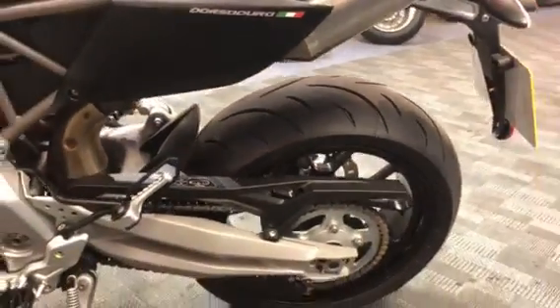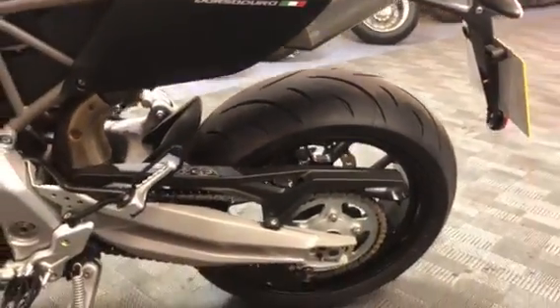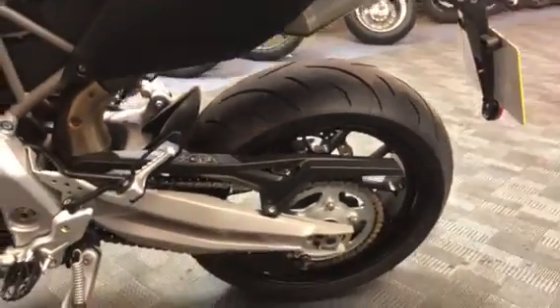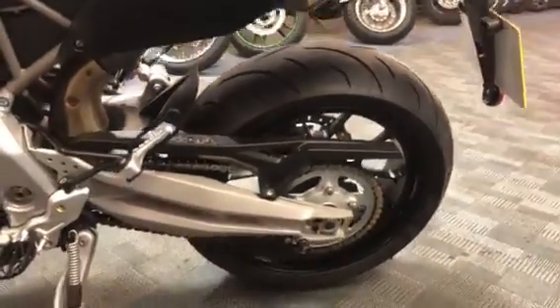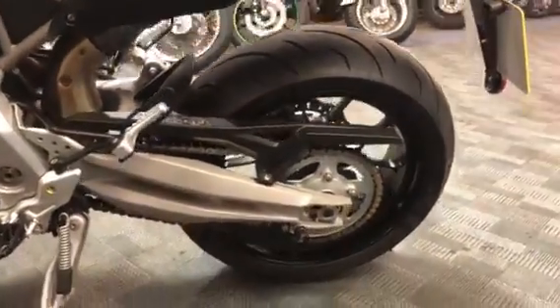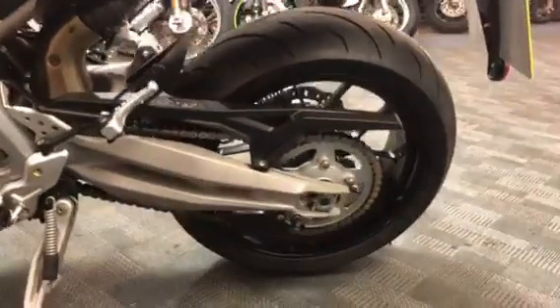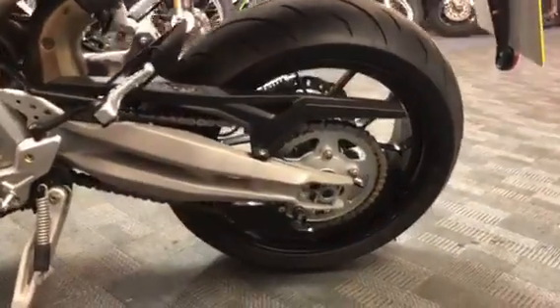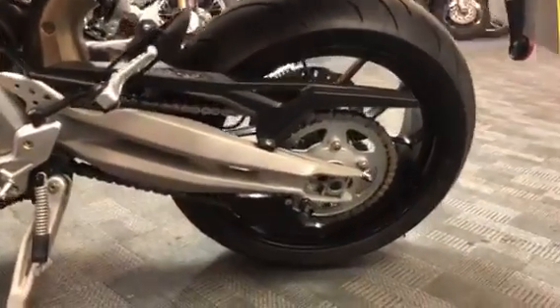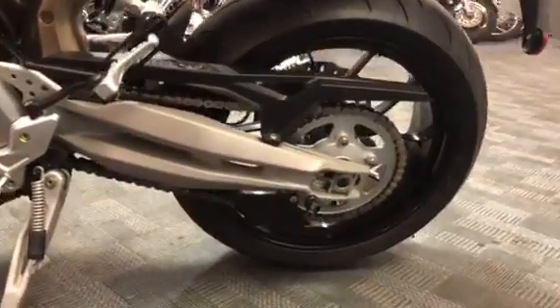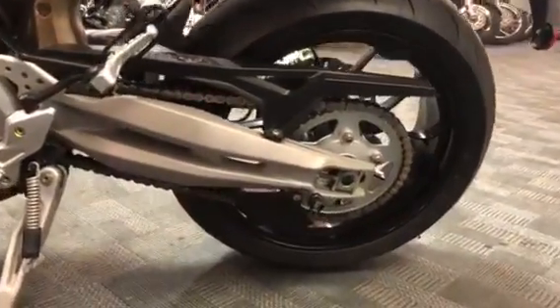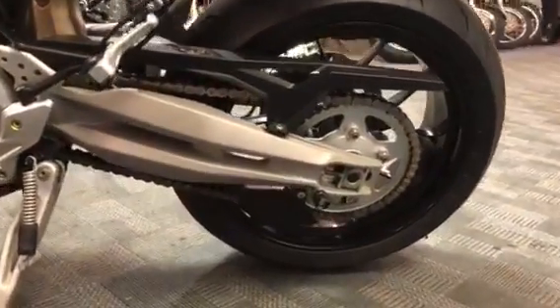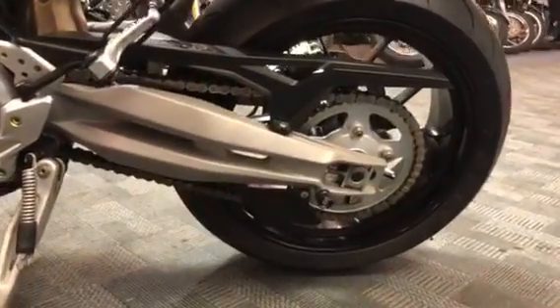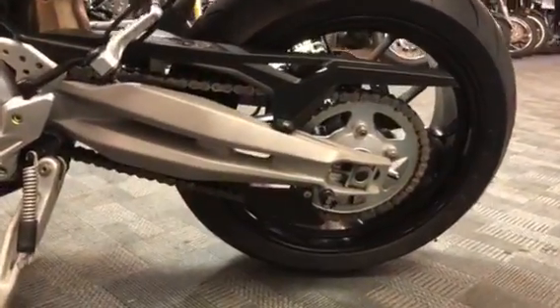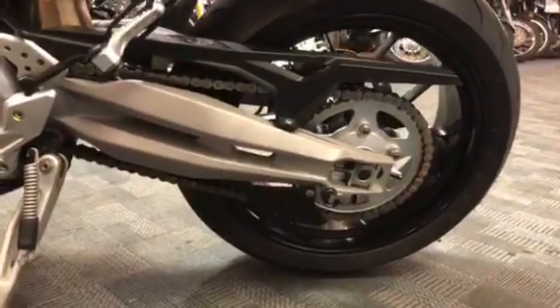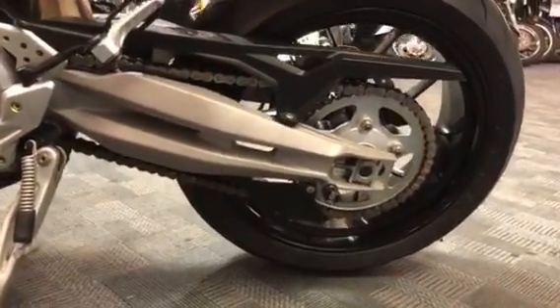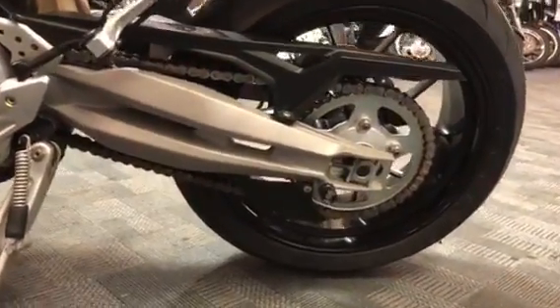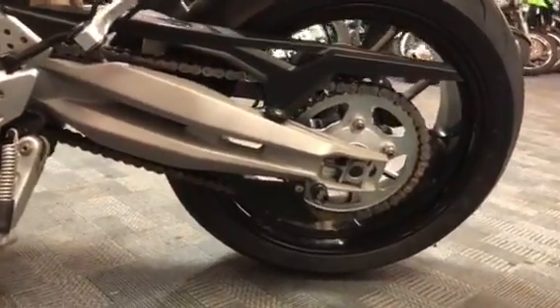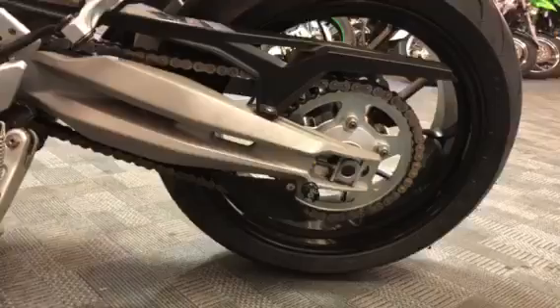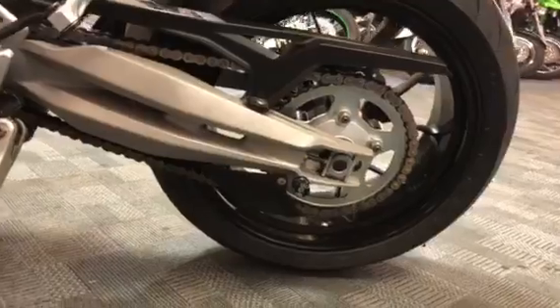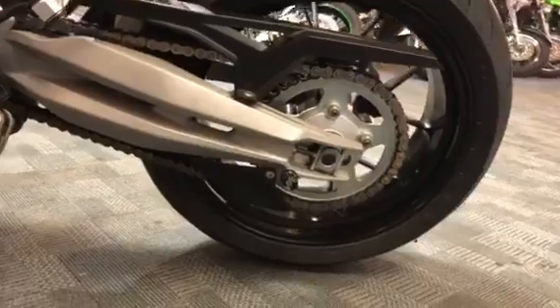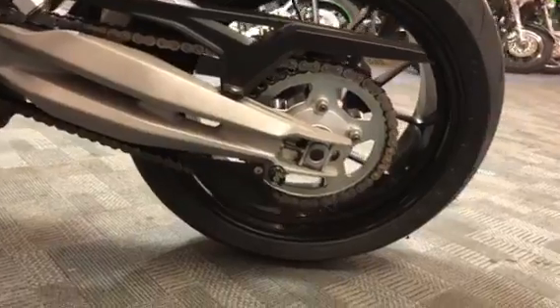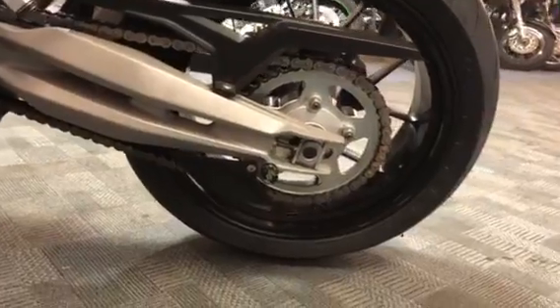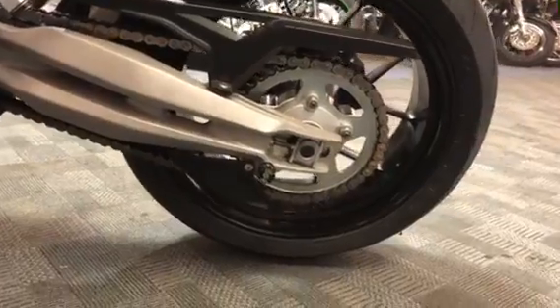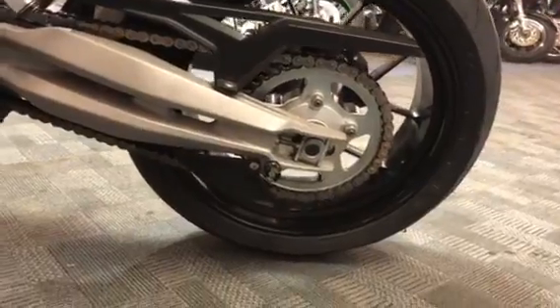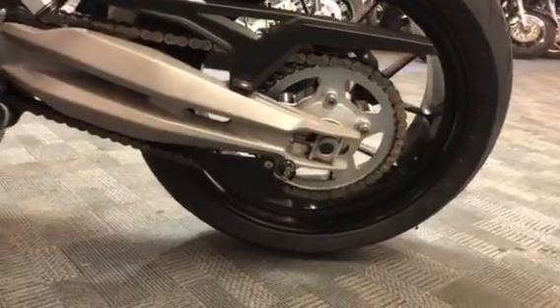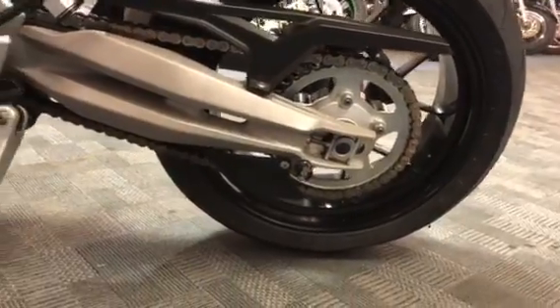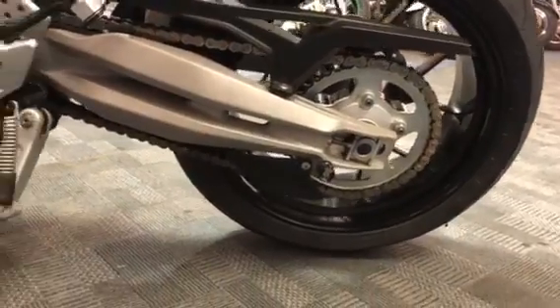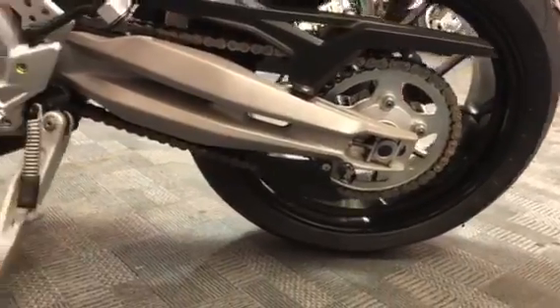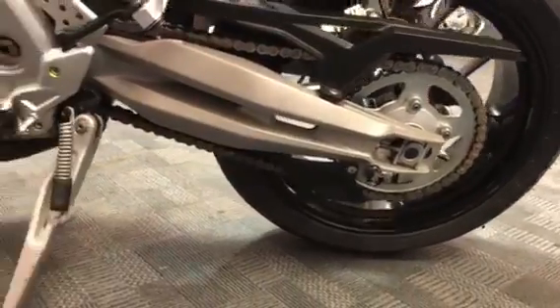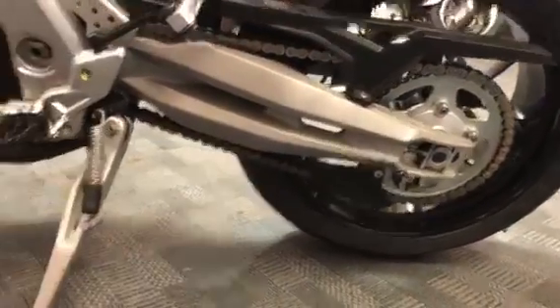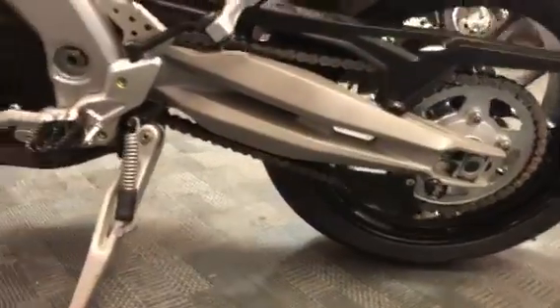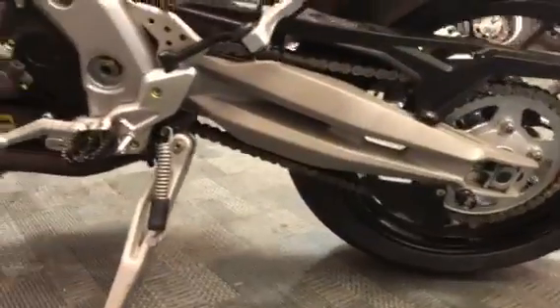And then the chain and sprocket — looks in good nick.